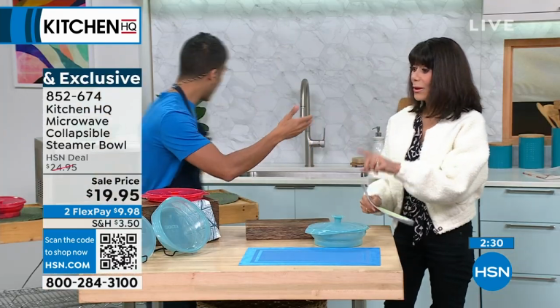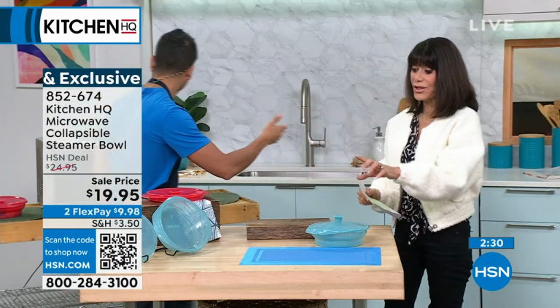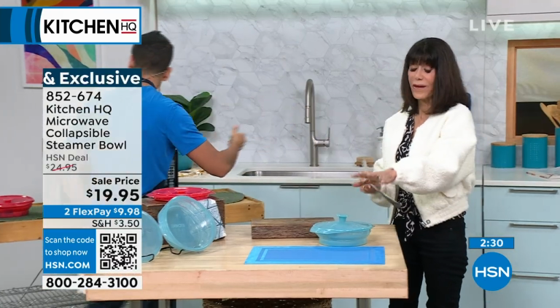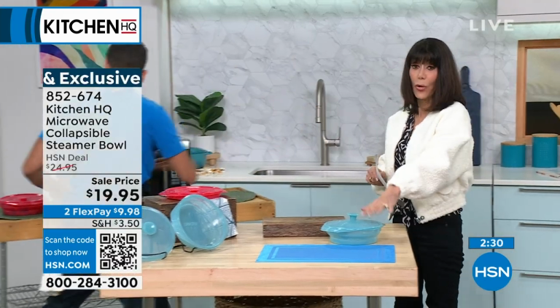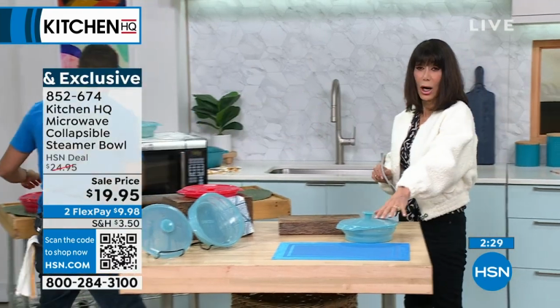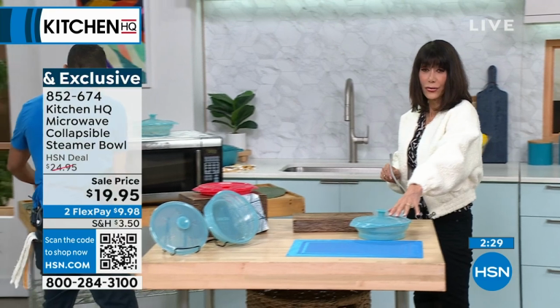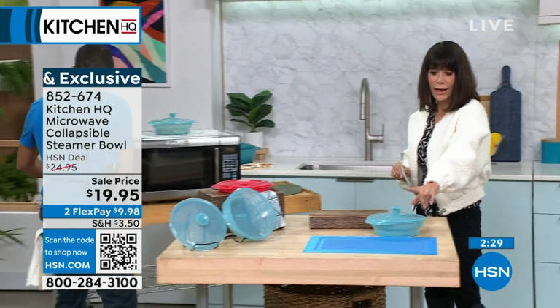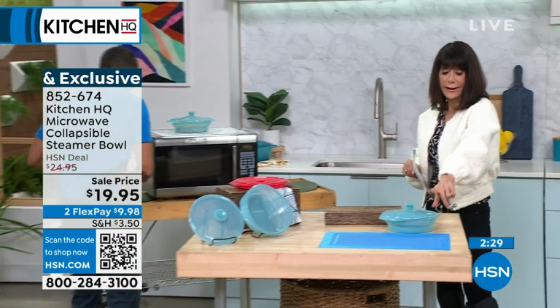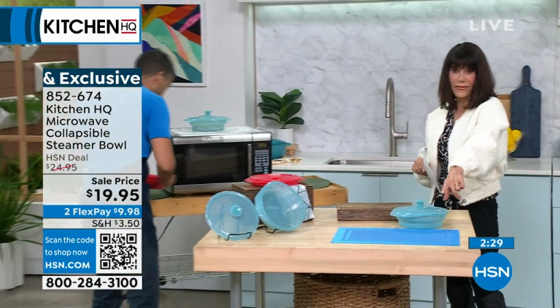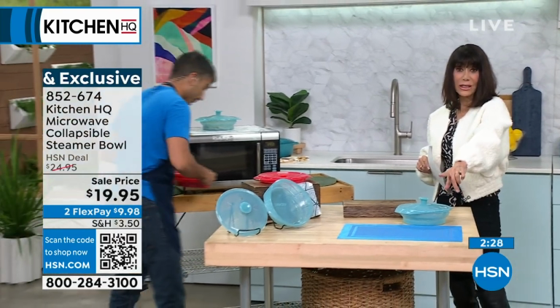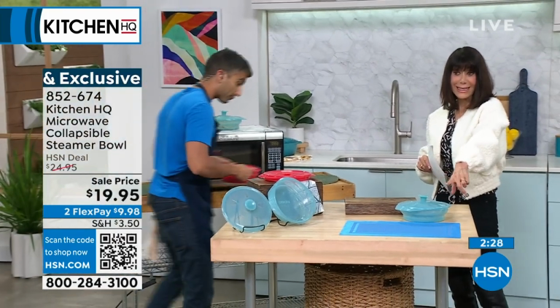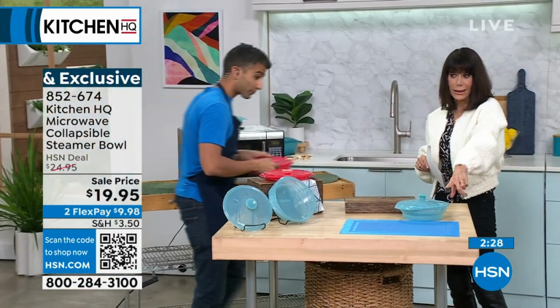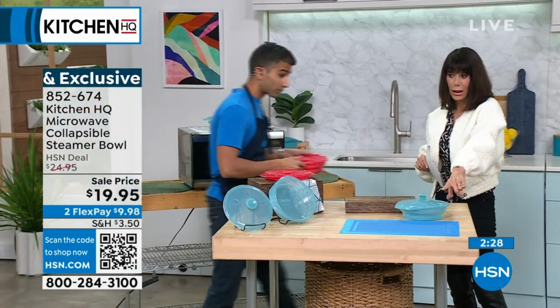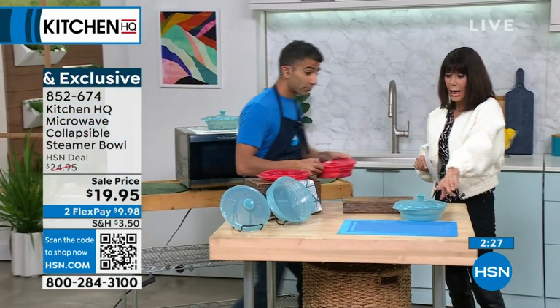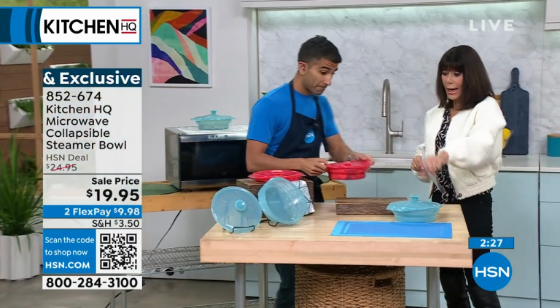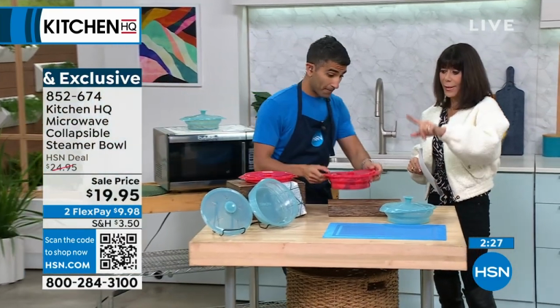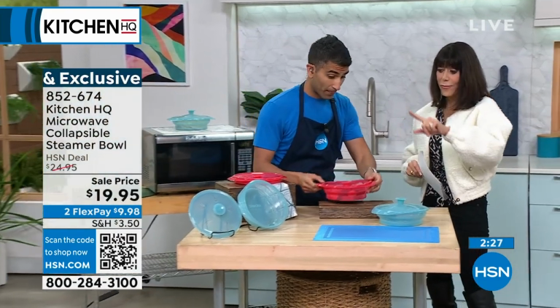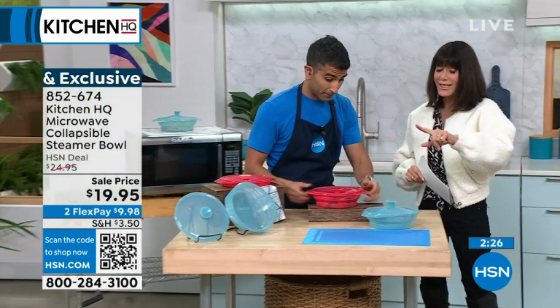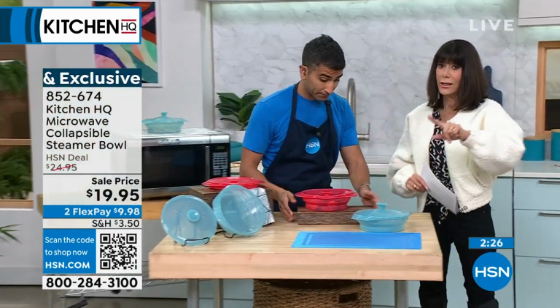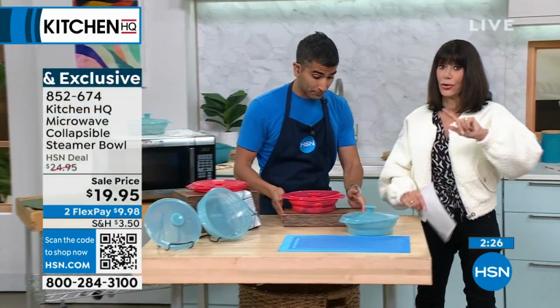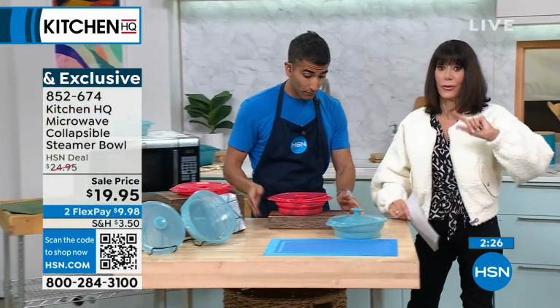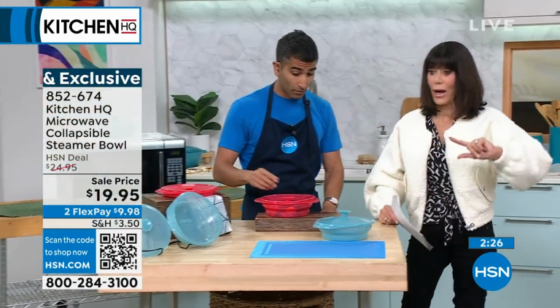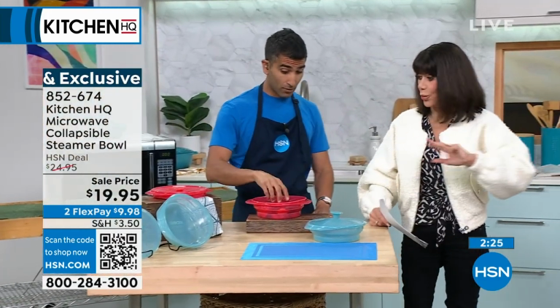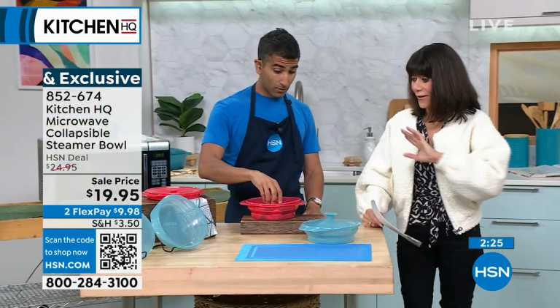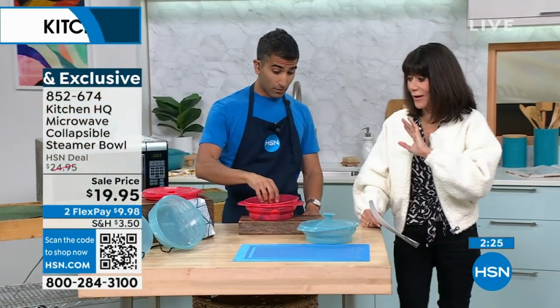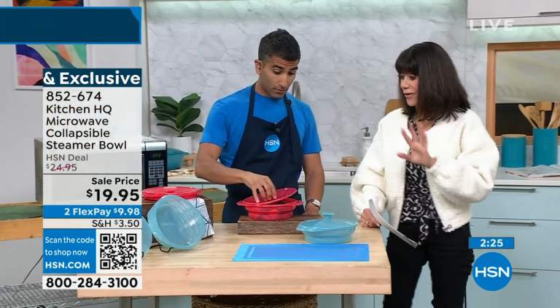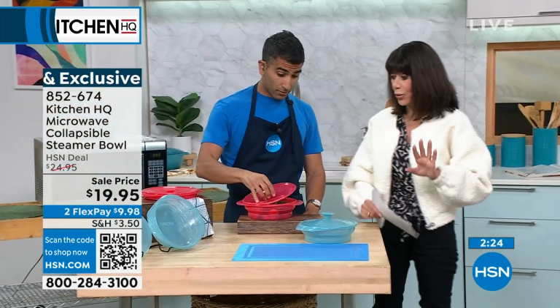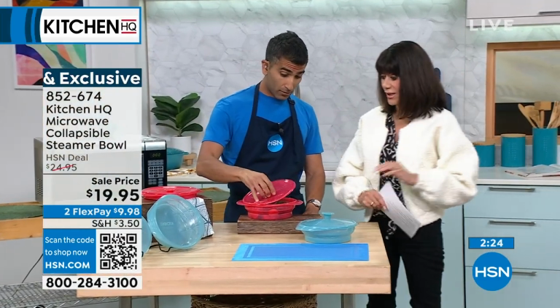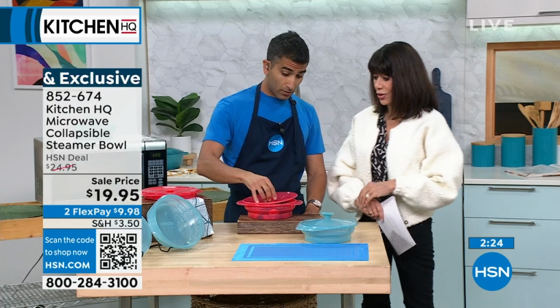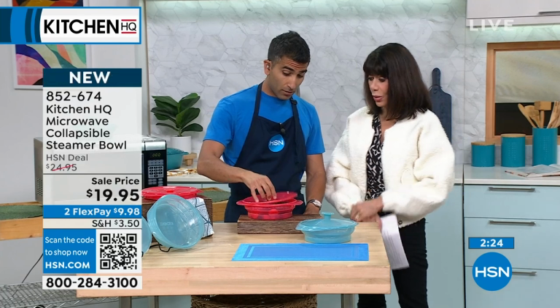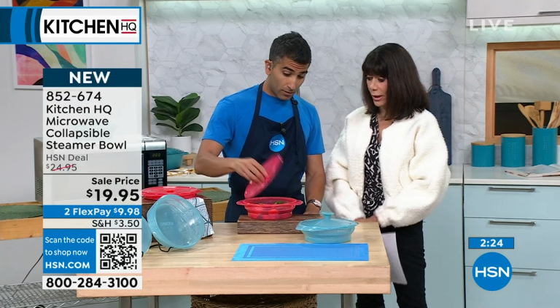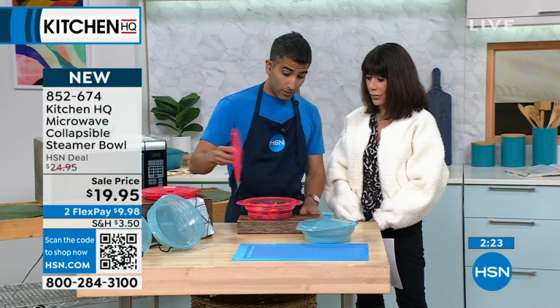There are only about 400 left in the teal and about 1,400 in the red, so we have very few of these to go around.